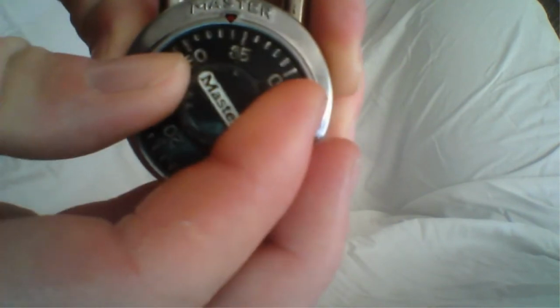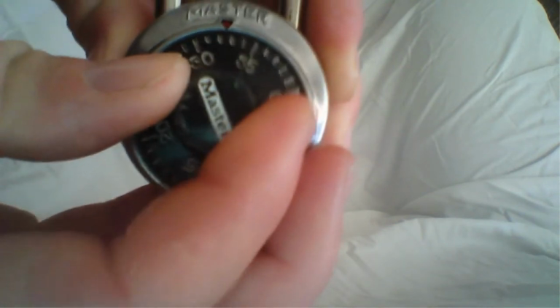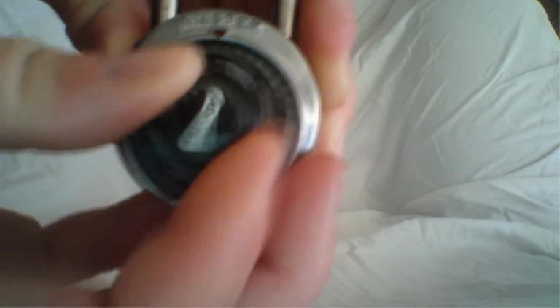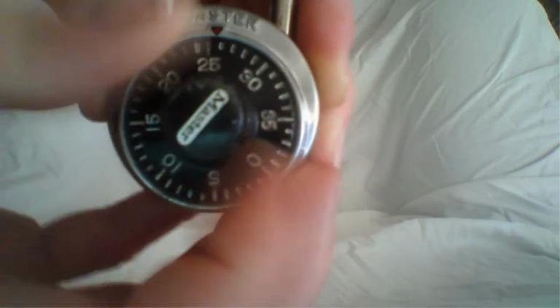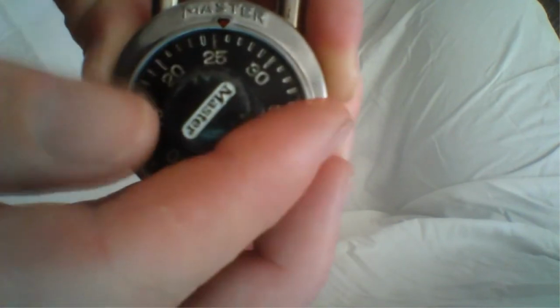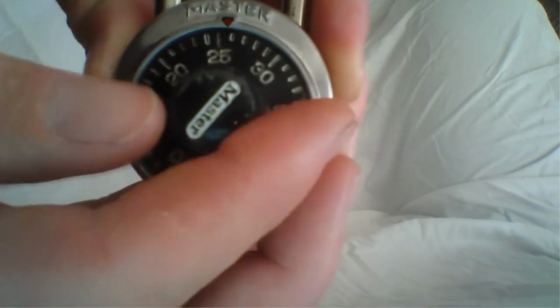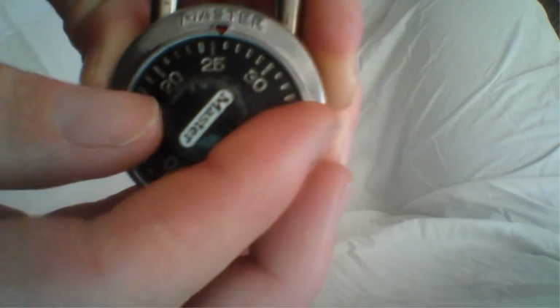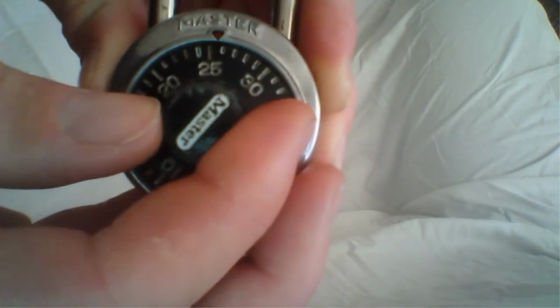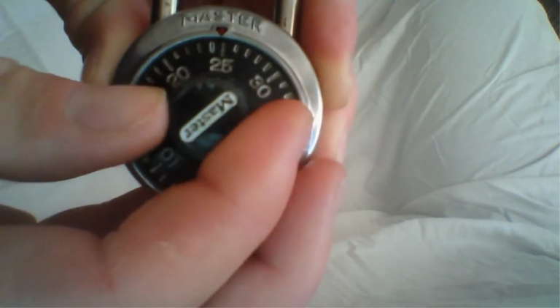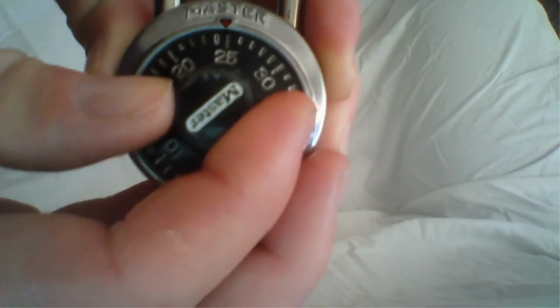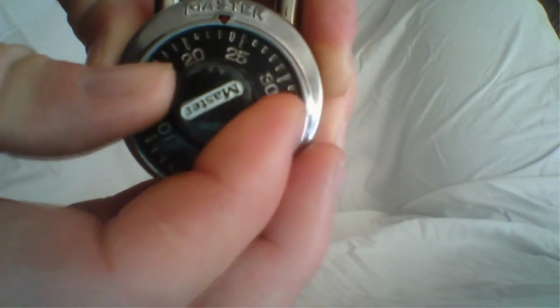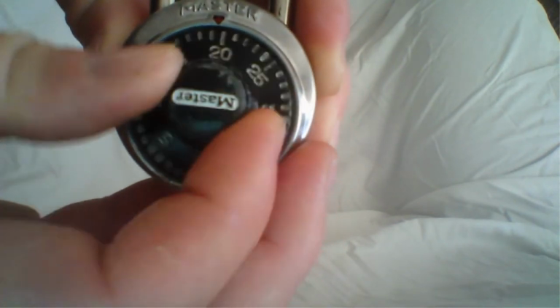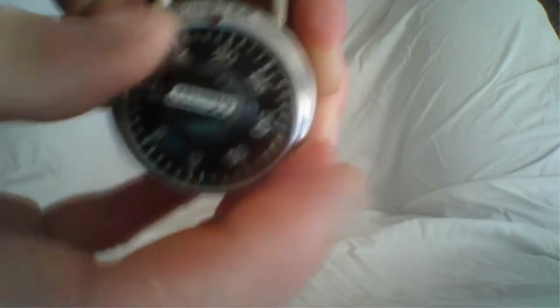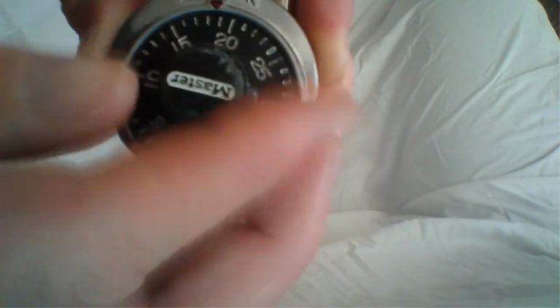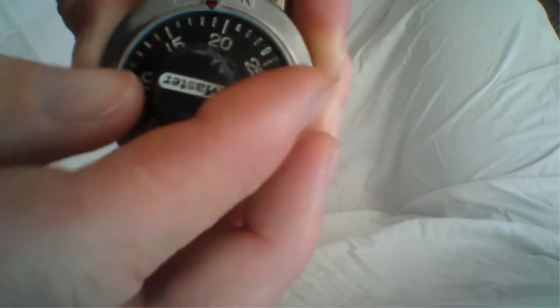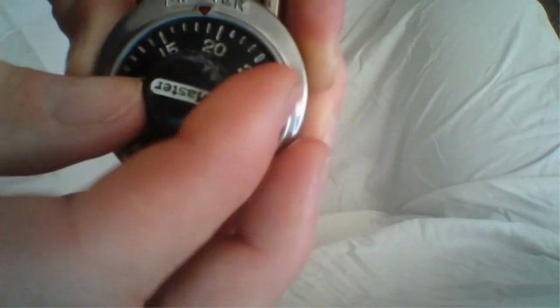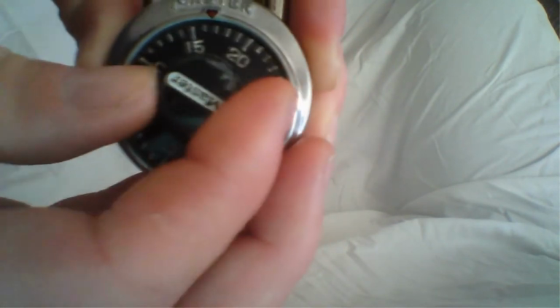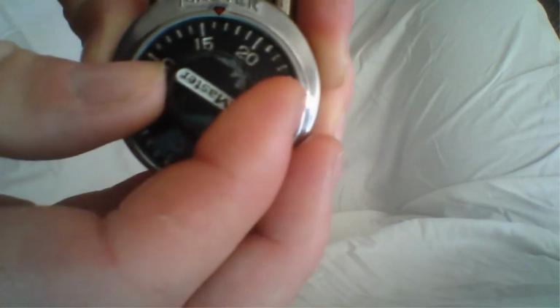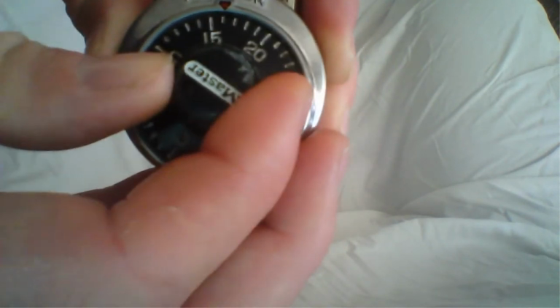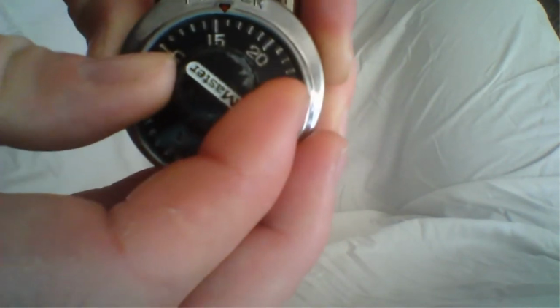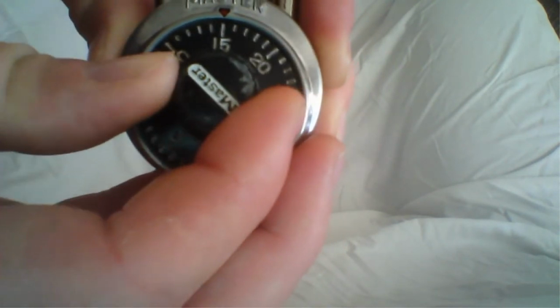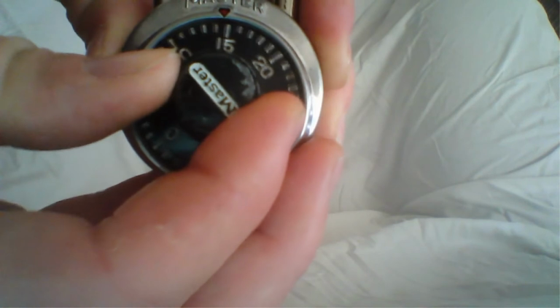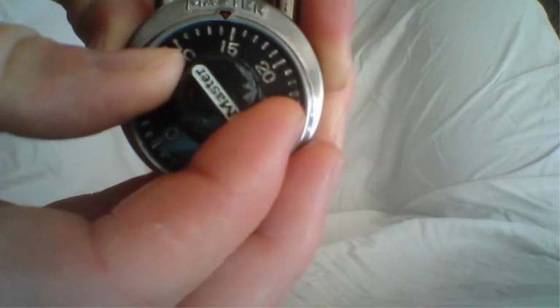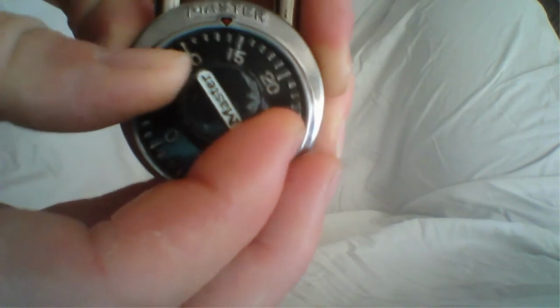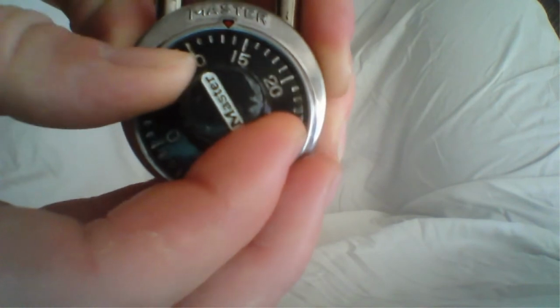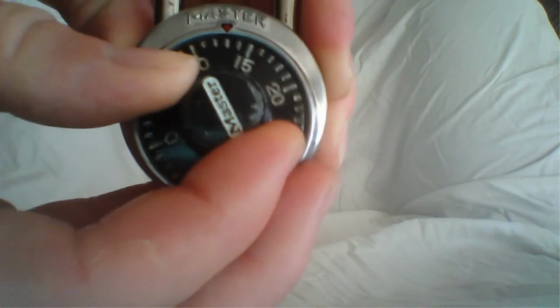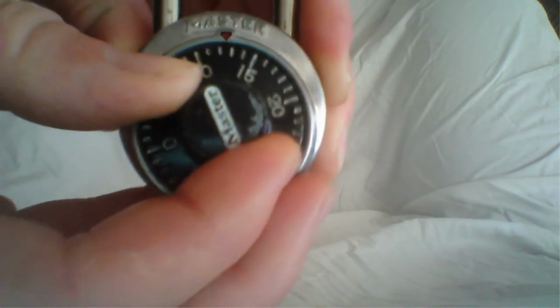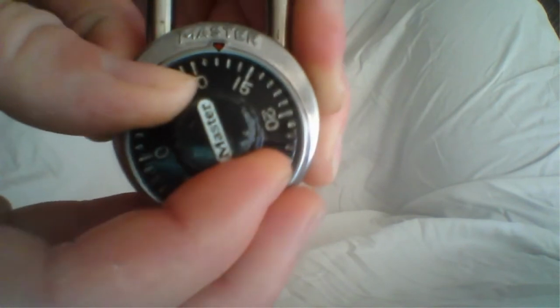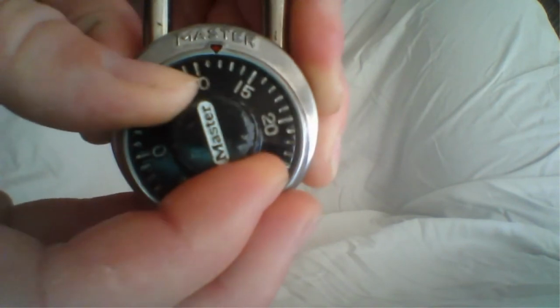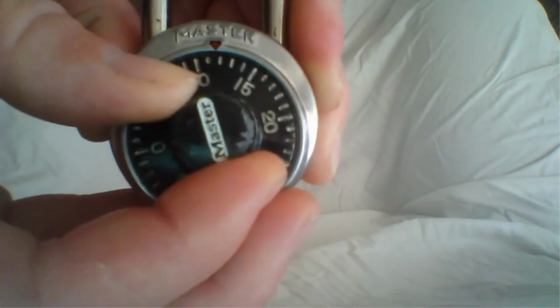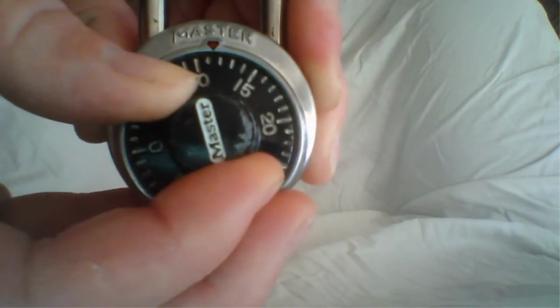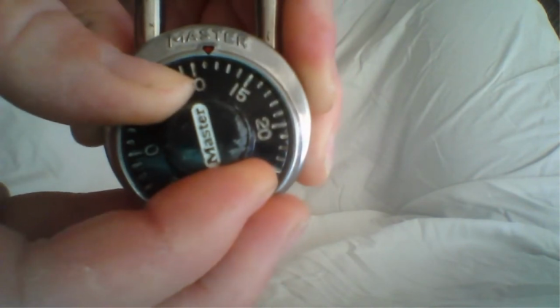So now, for the first number, which is number 11, we're going to spin it to number 11.